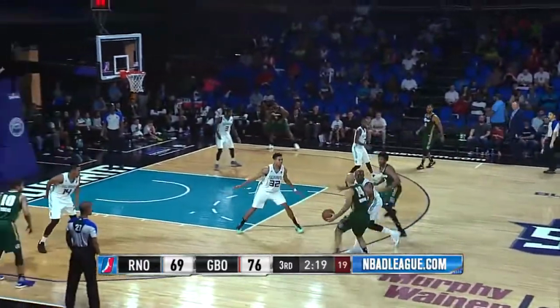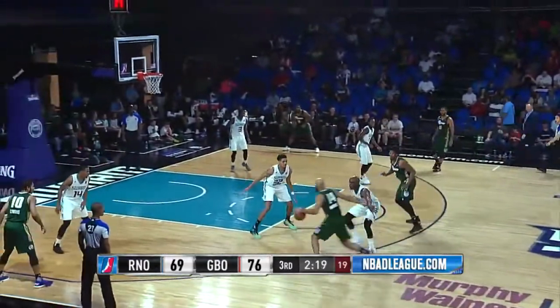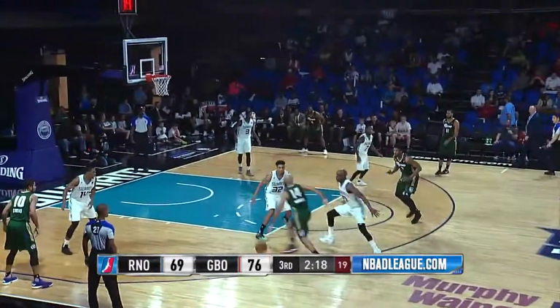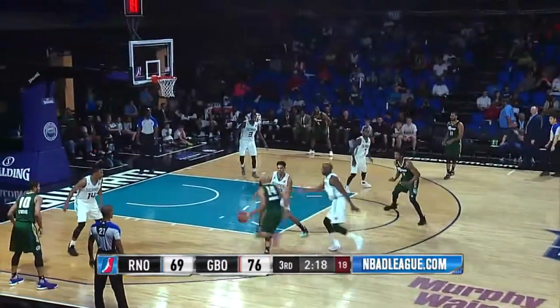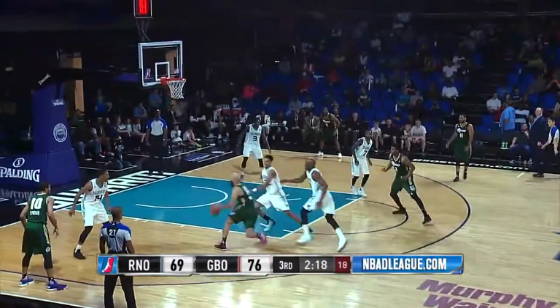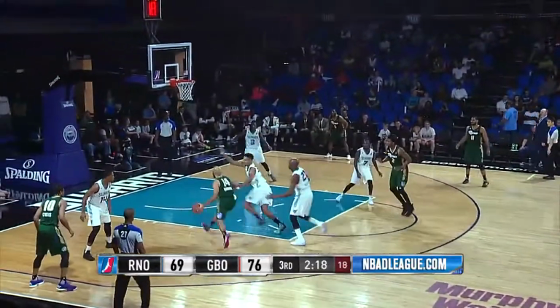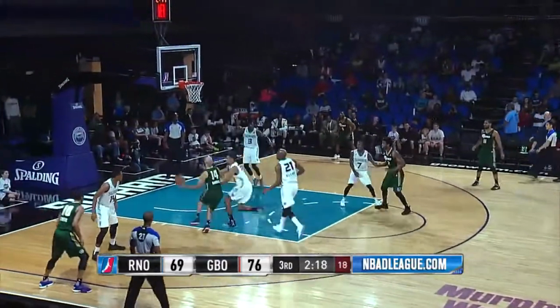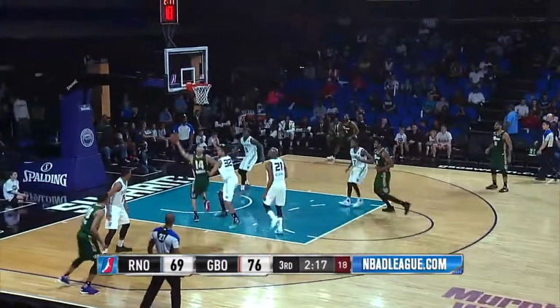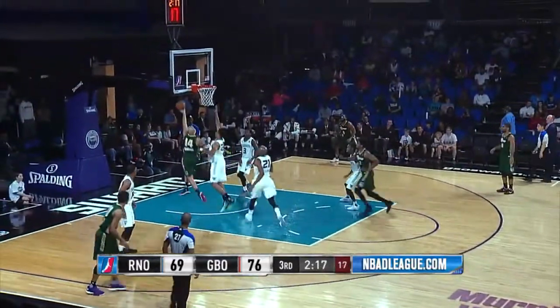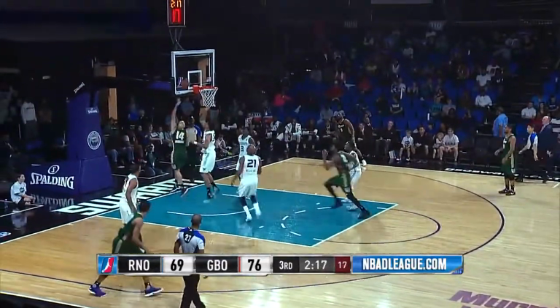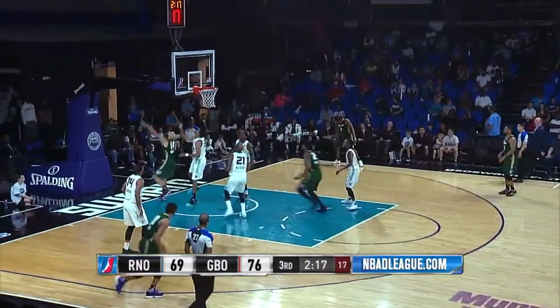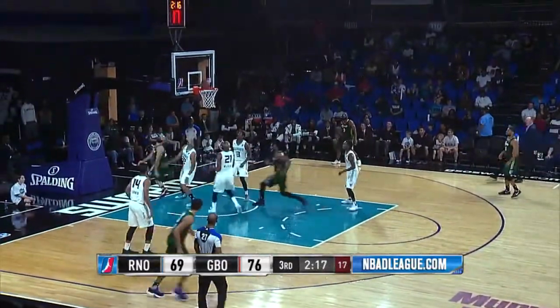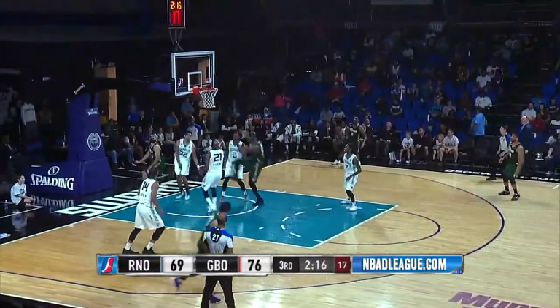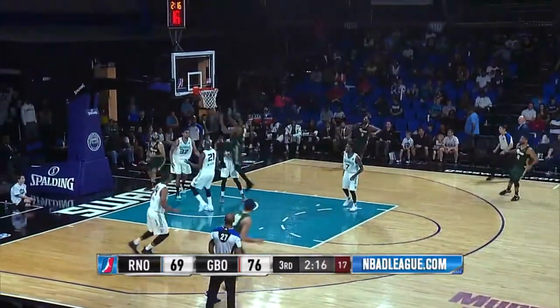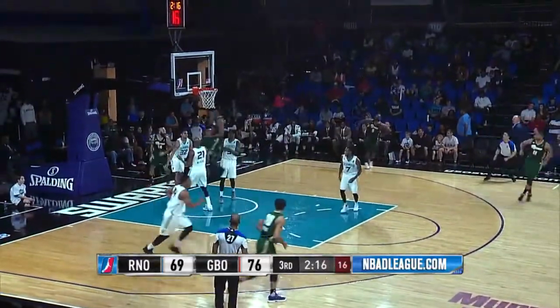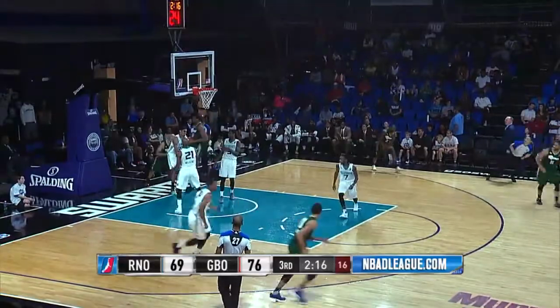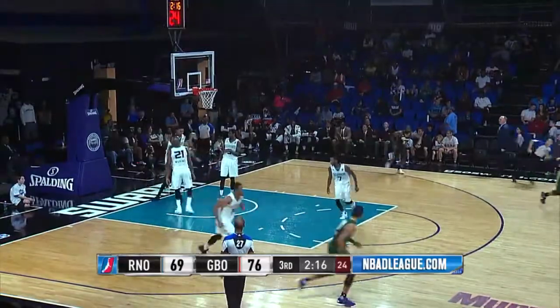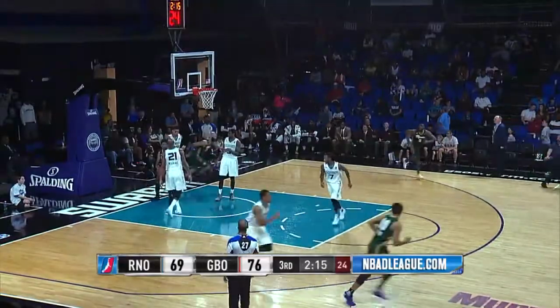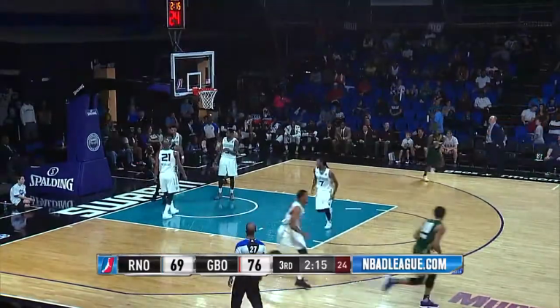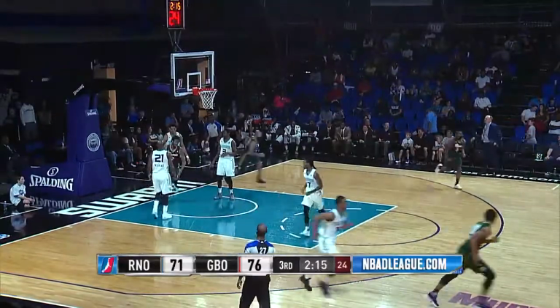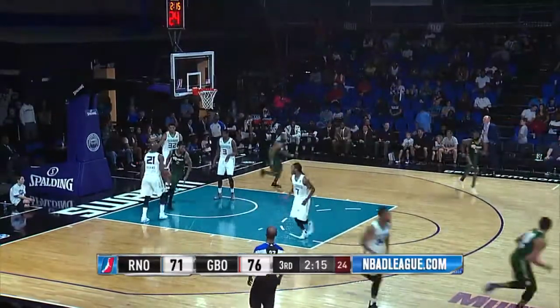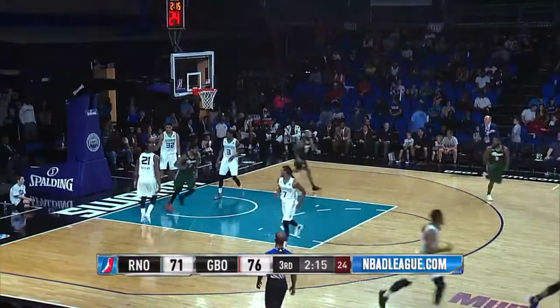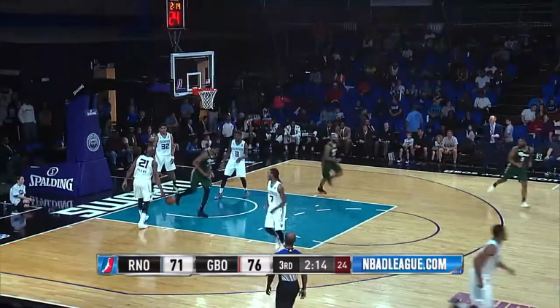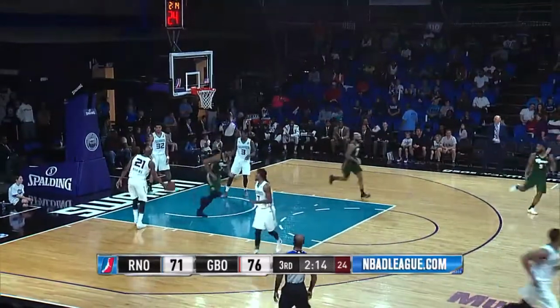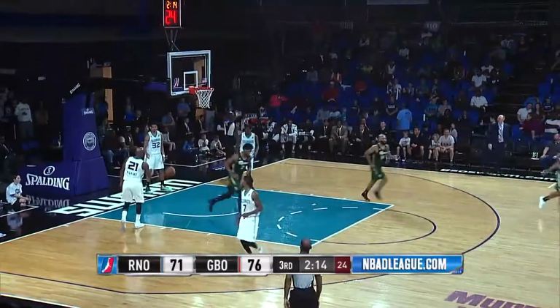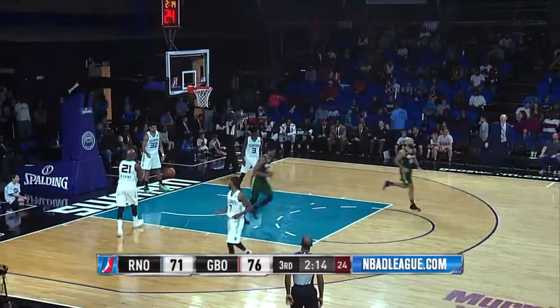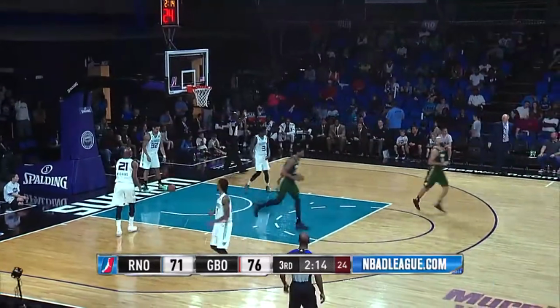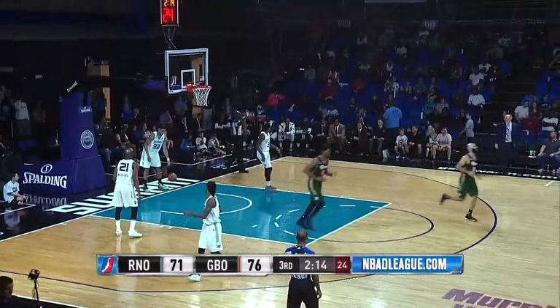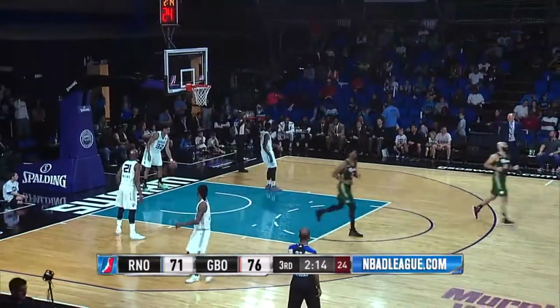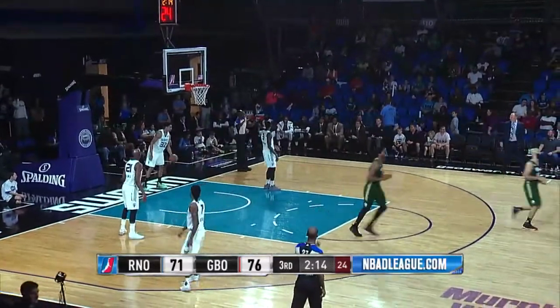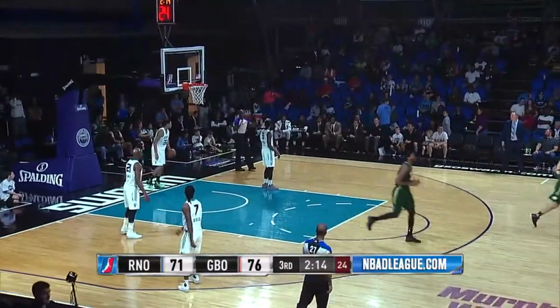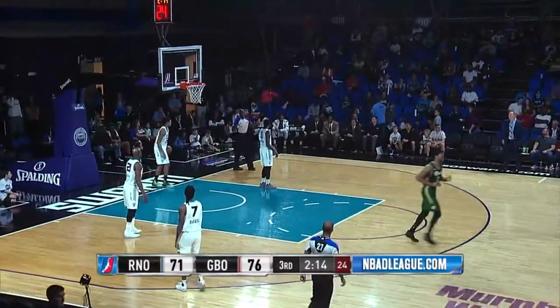Reno ball, 2:20 to go, third quarter. Kendall Marshall, left-hand layup is in for Reno. Marshall with eight.